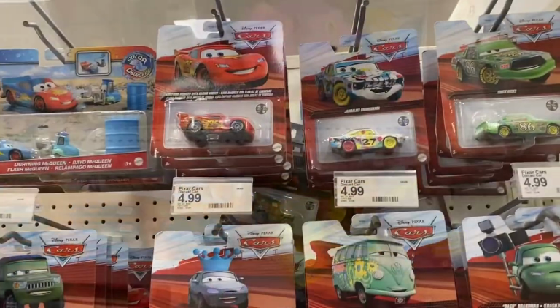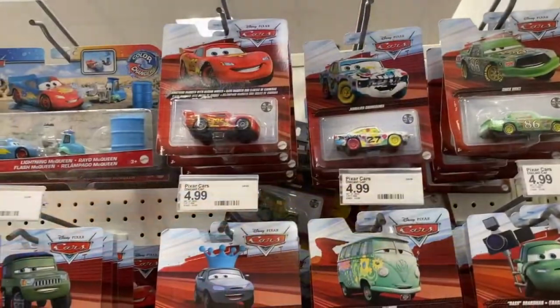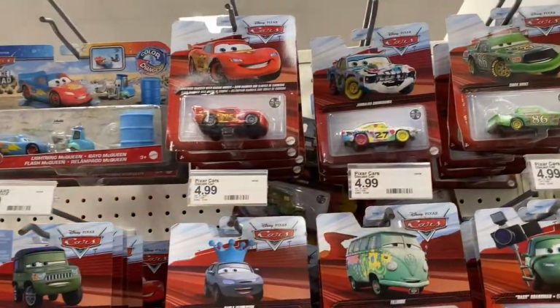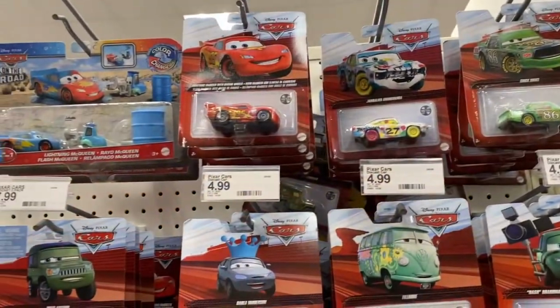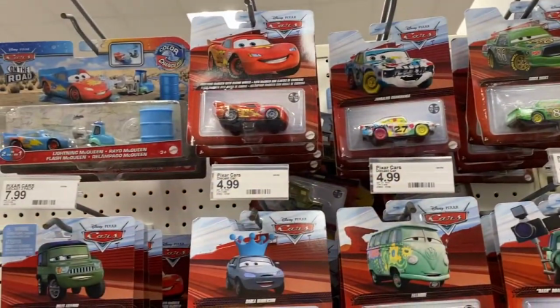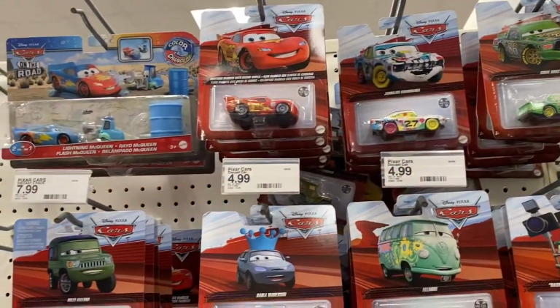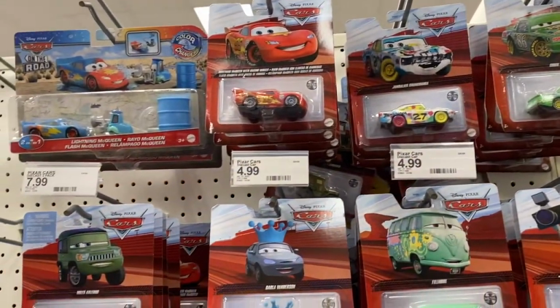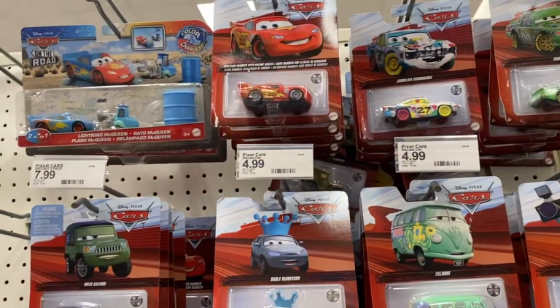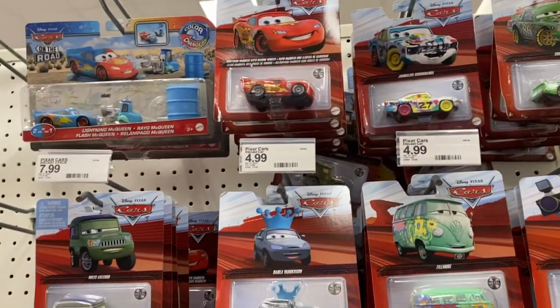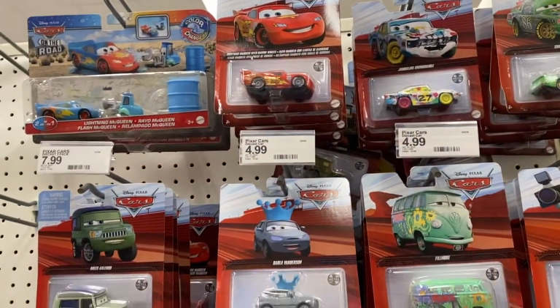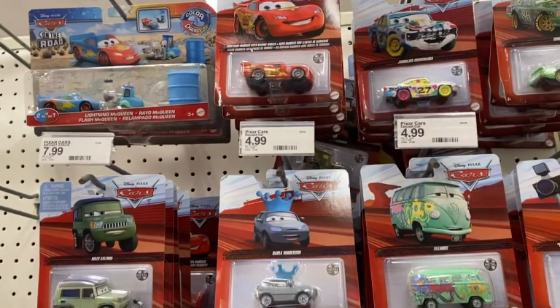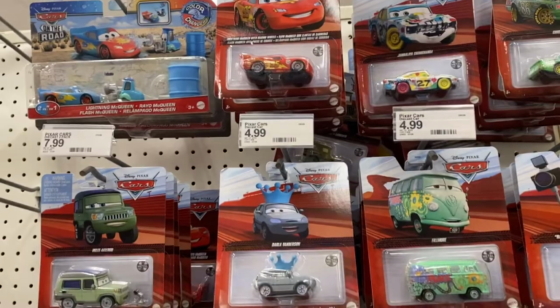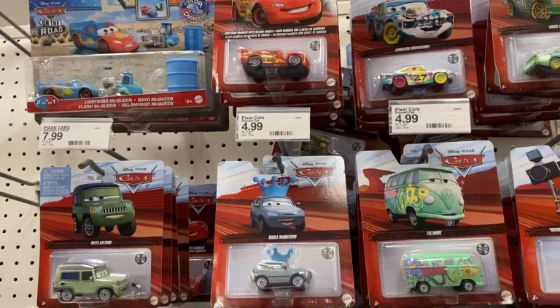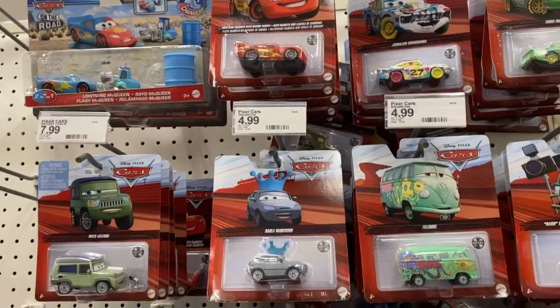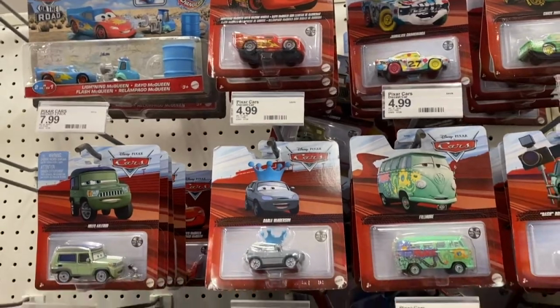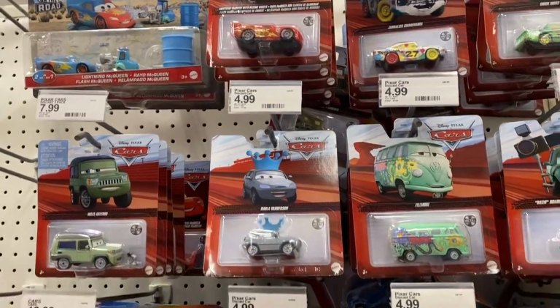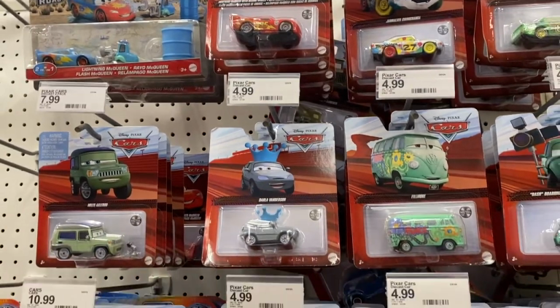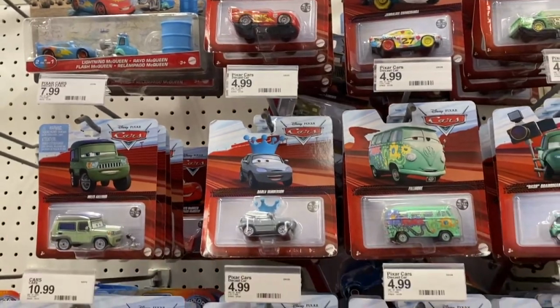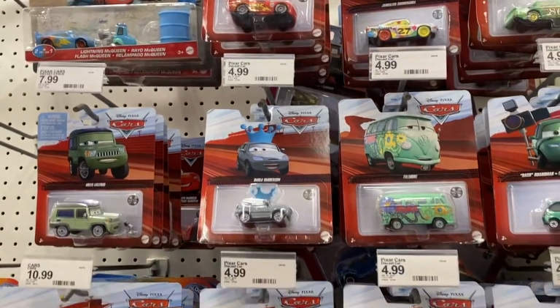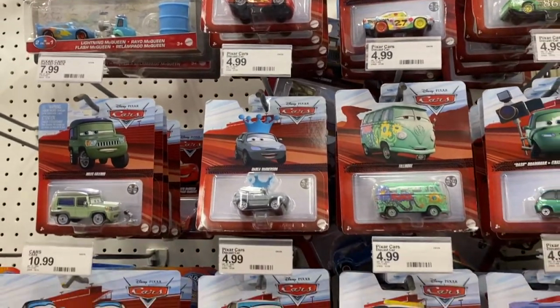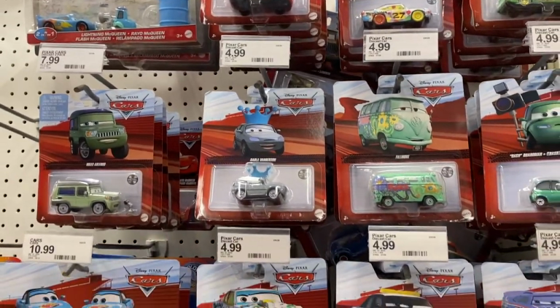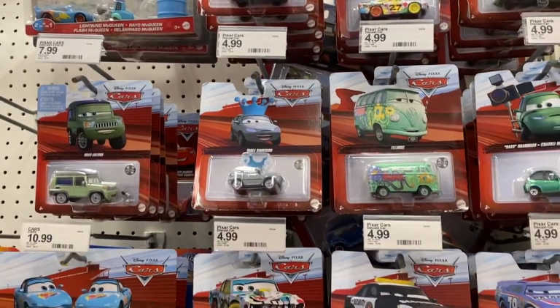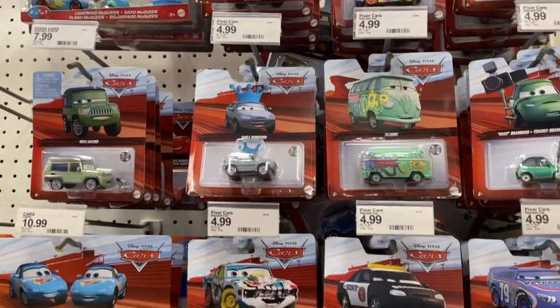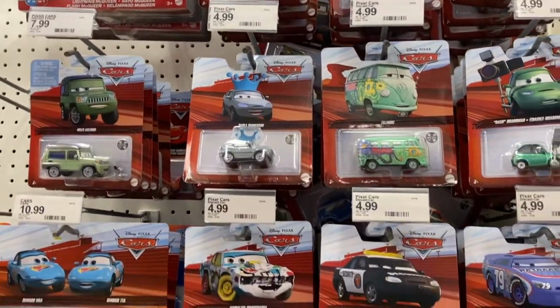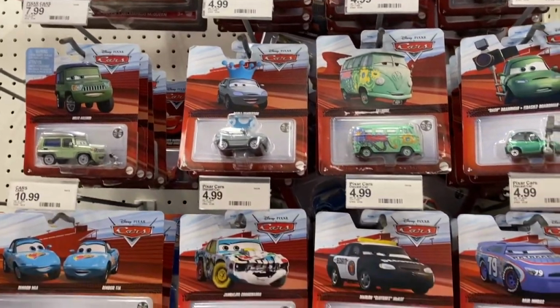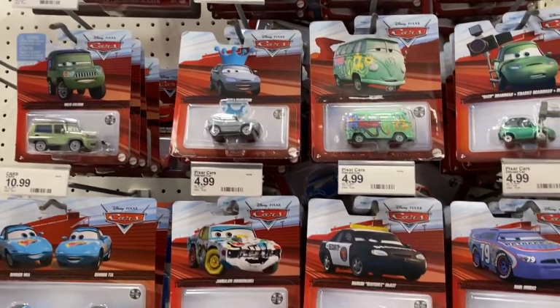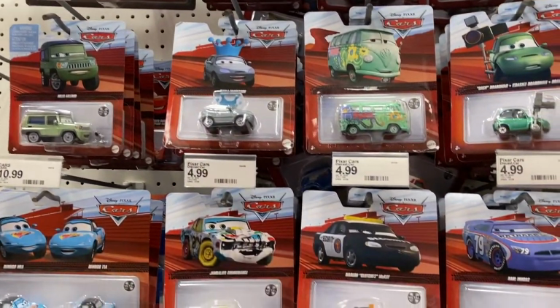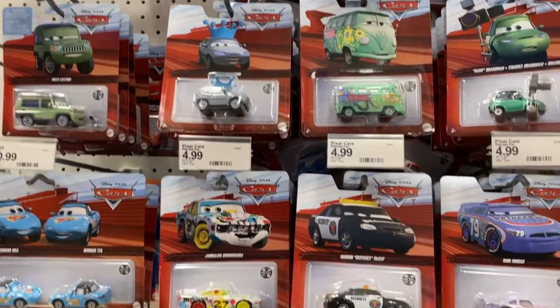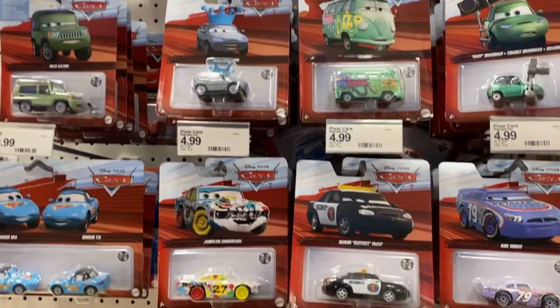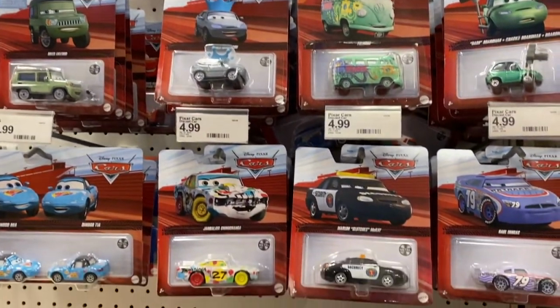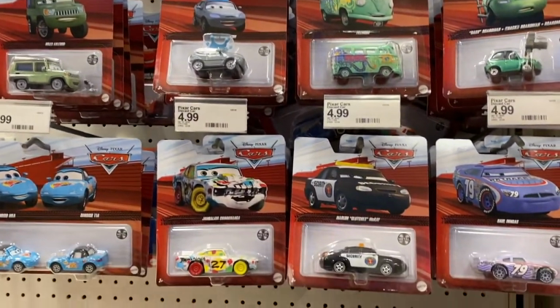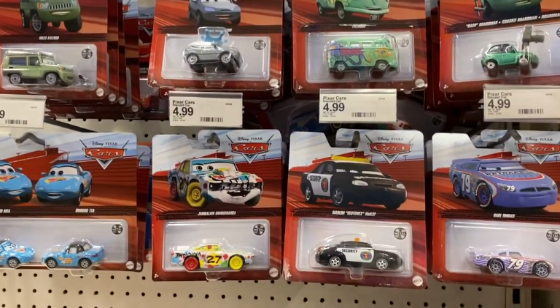There aren't too many good toys in the clearance section here. I do see a couple of Cars toys I haven't seen before from the new Cars on the Road series.